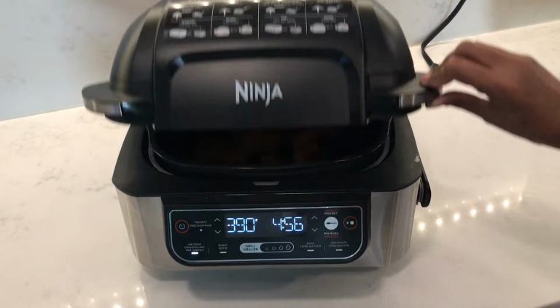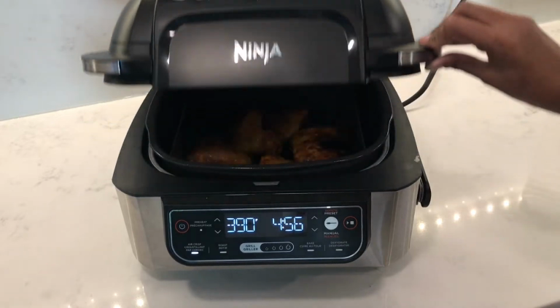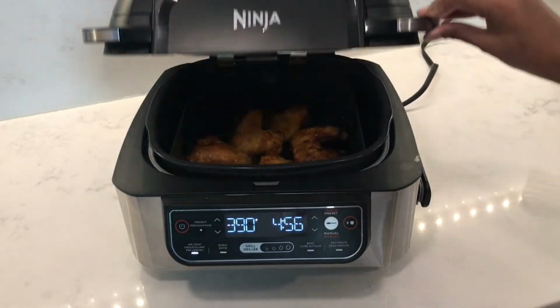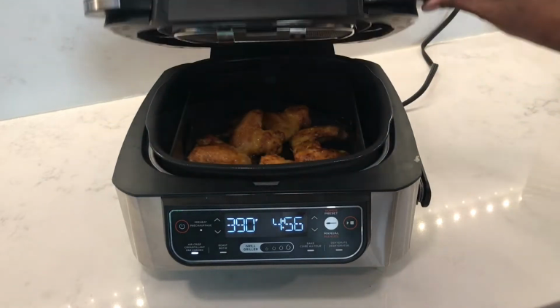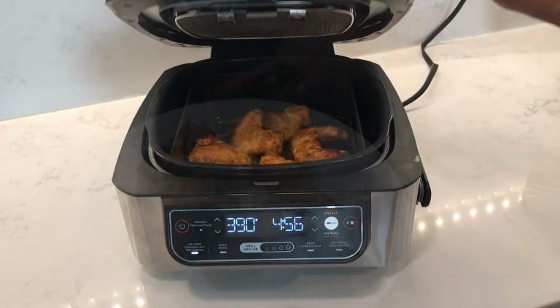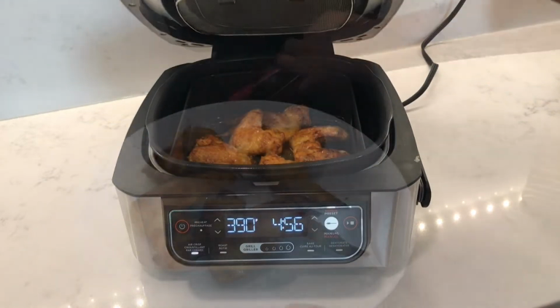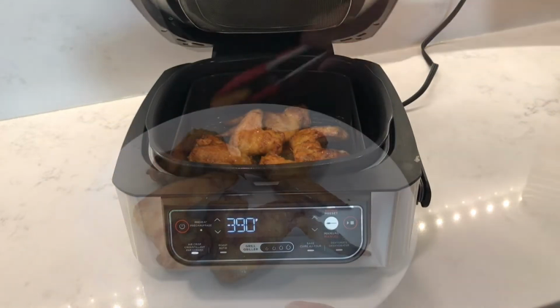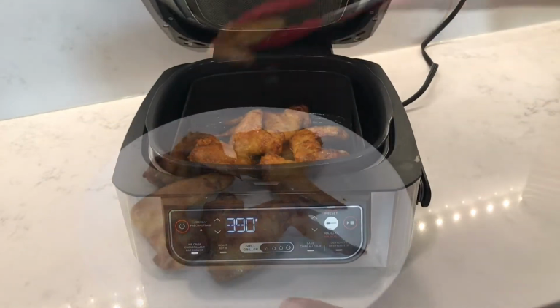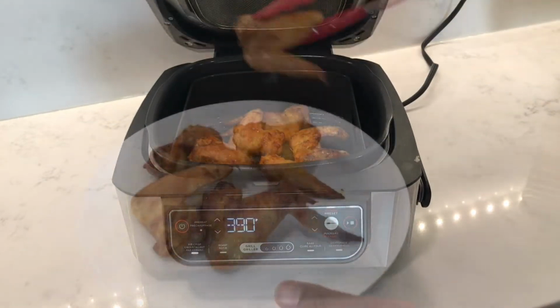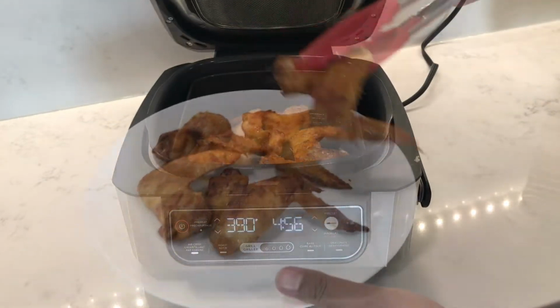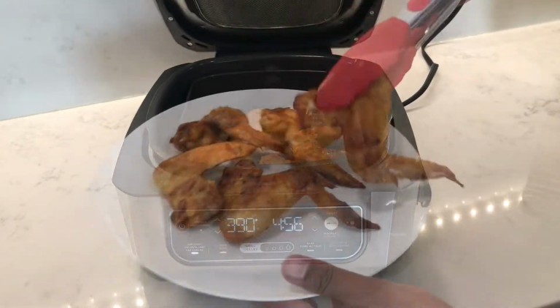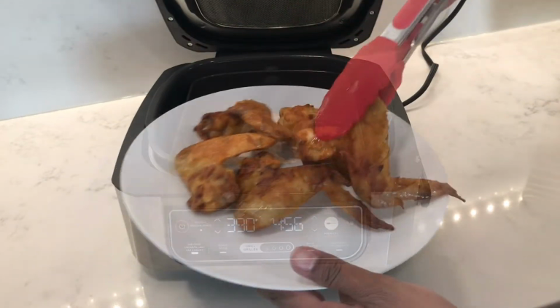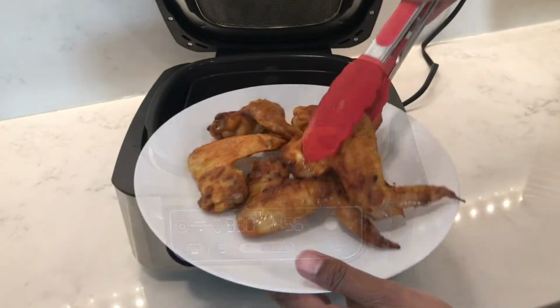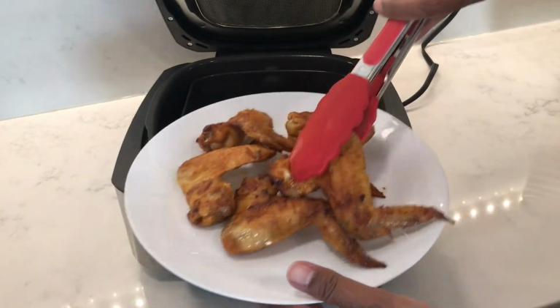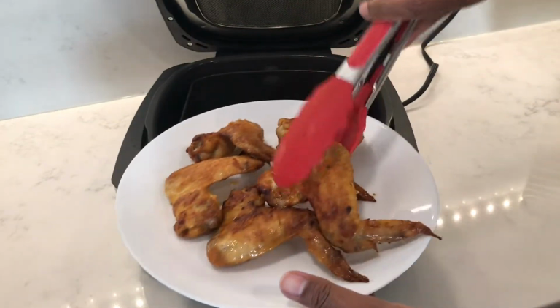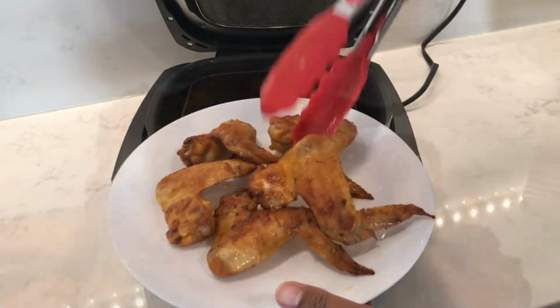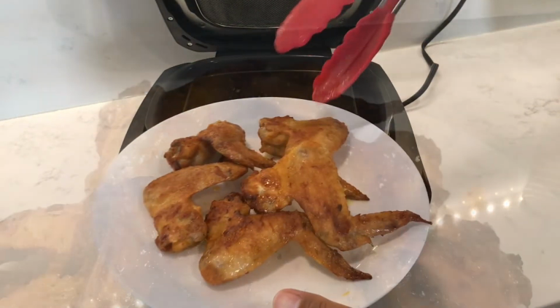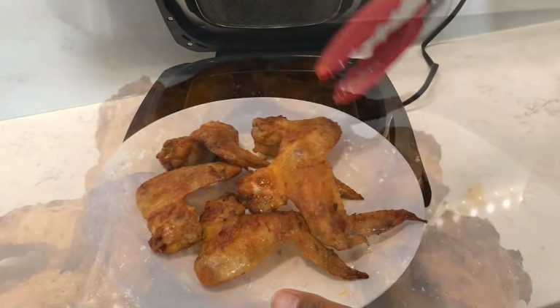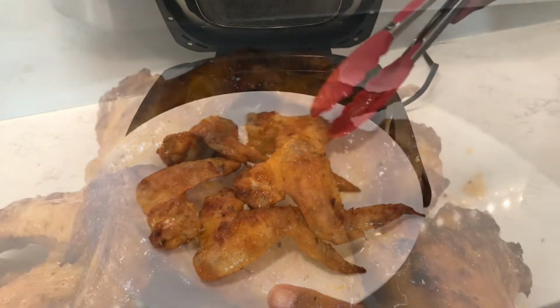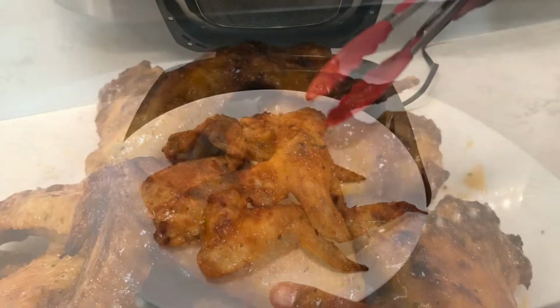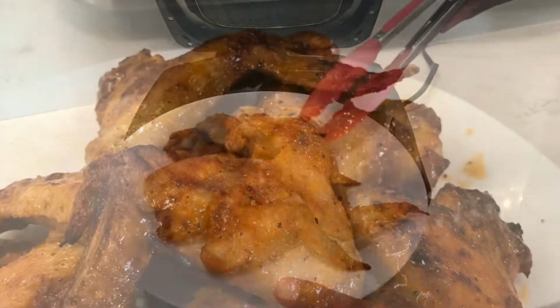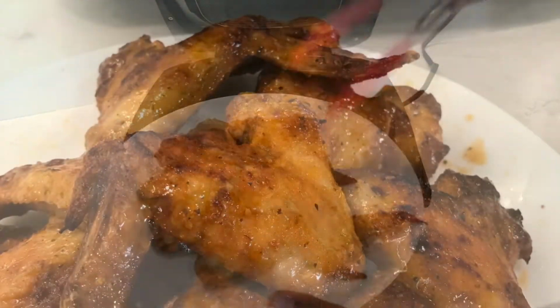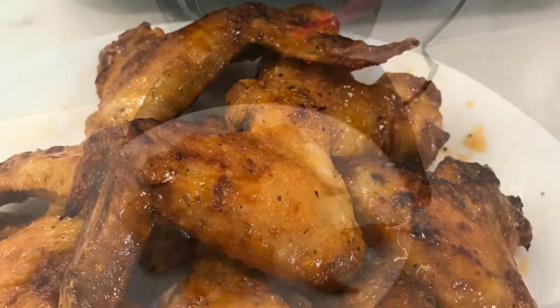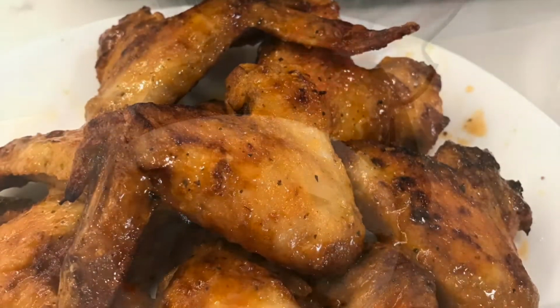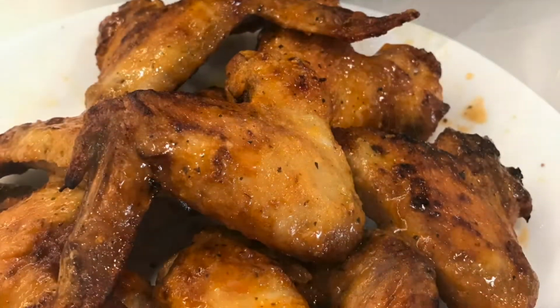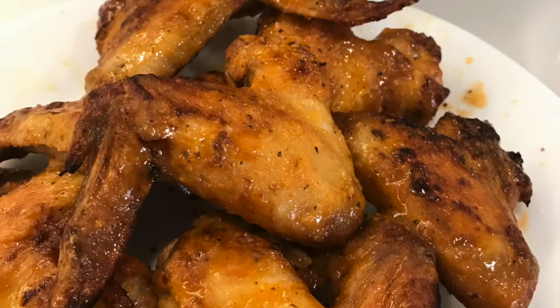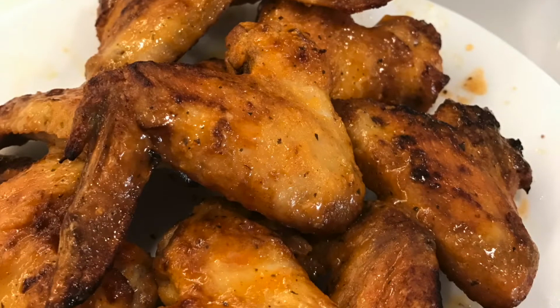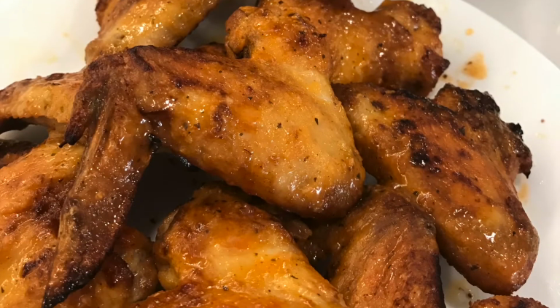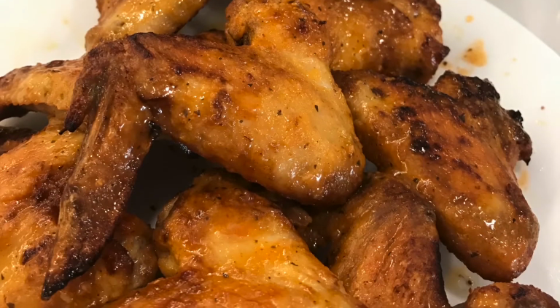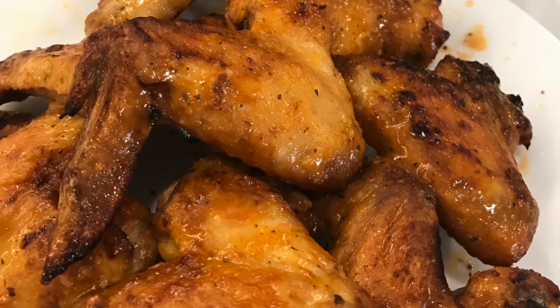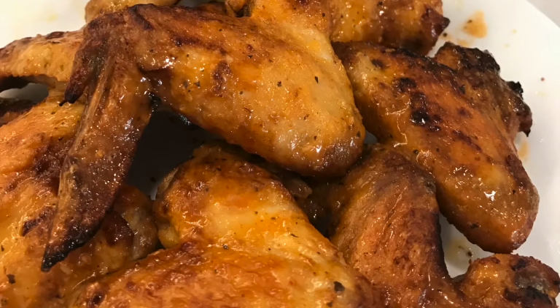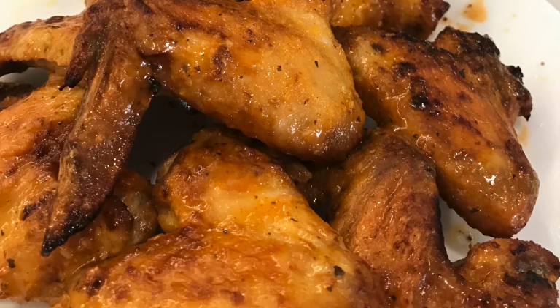In this video I'm going to be sharing one of my chicken wings recipes that a lot of you have been asking for. So let's get started.